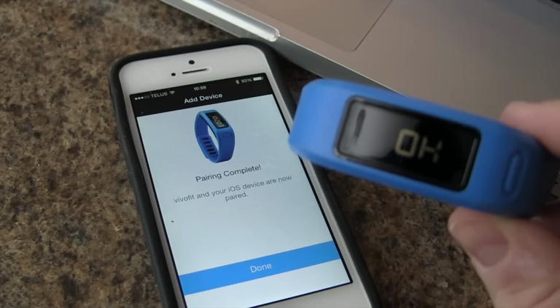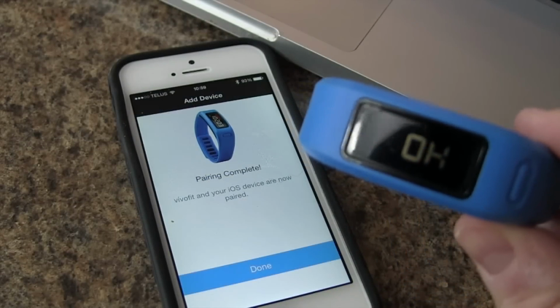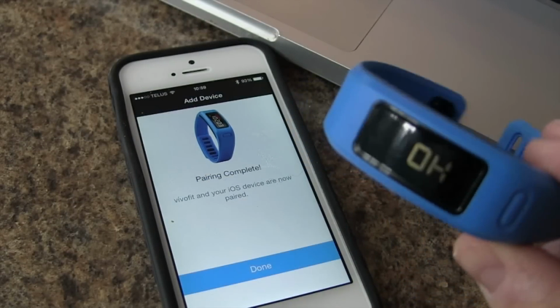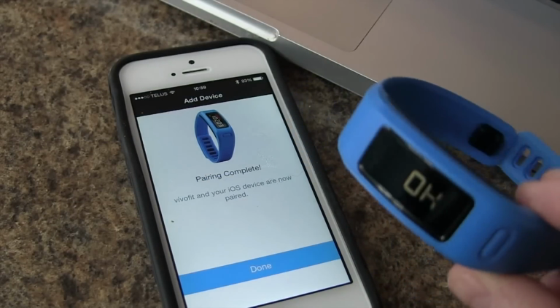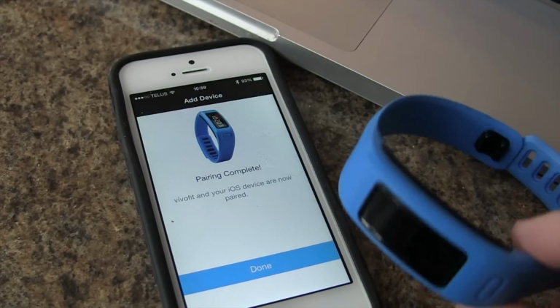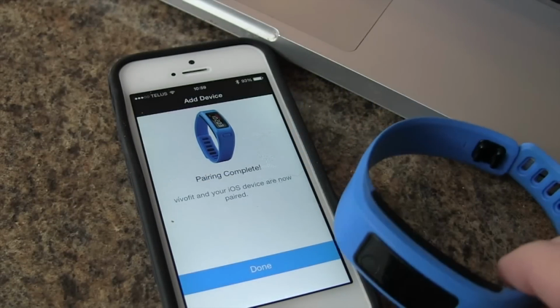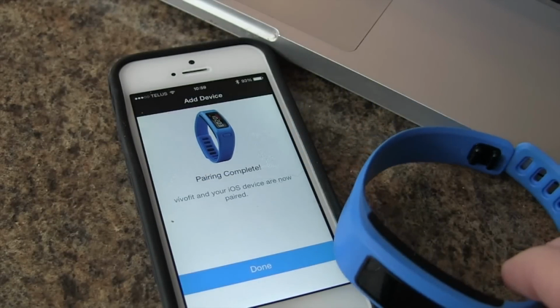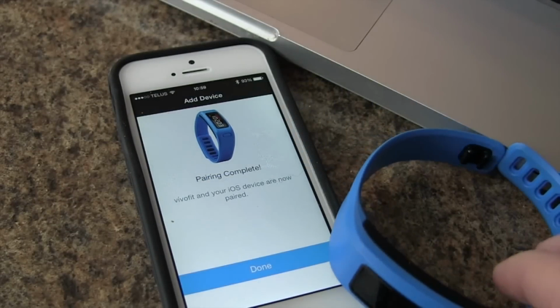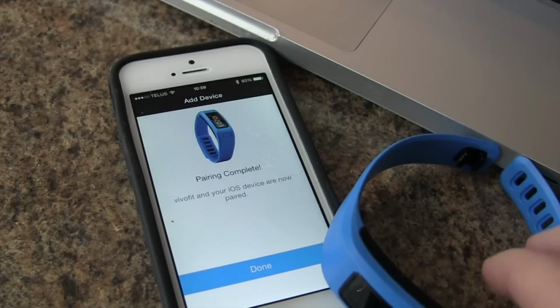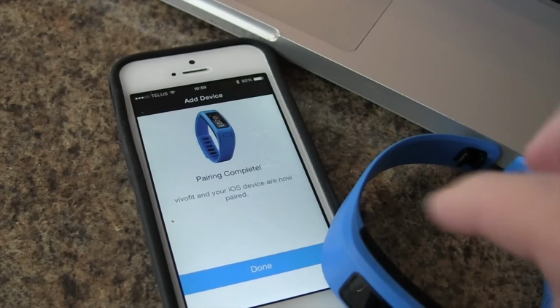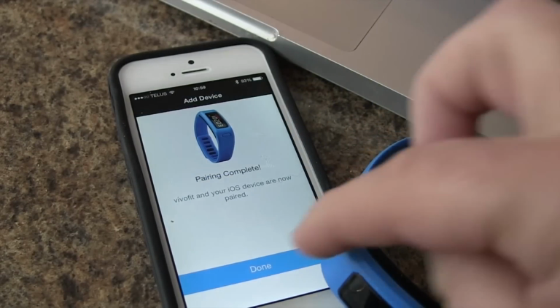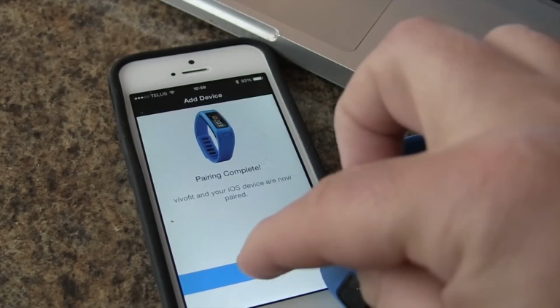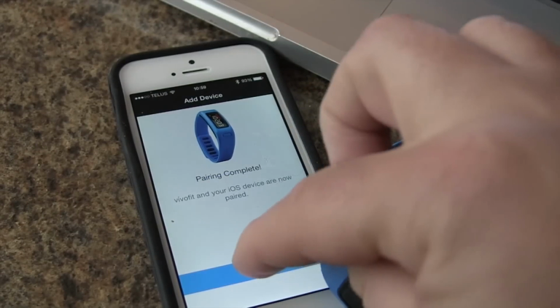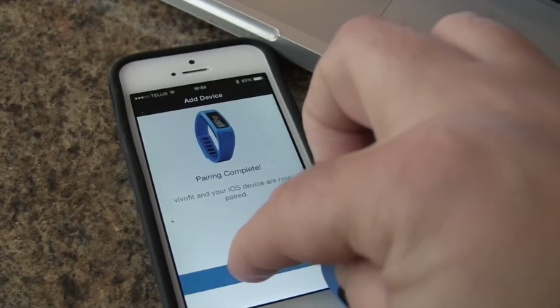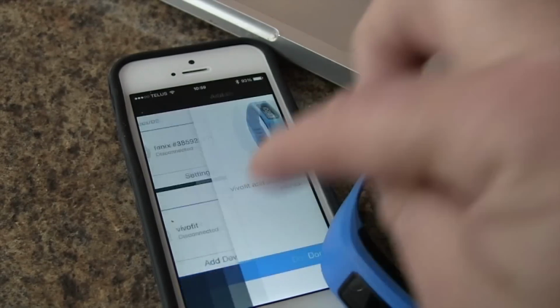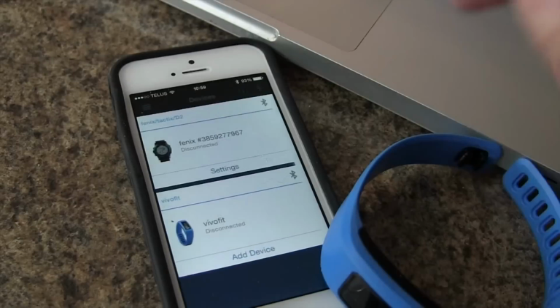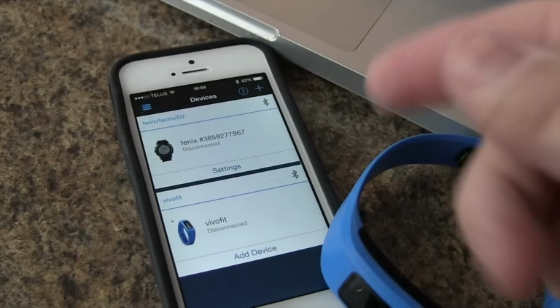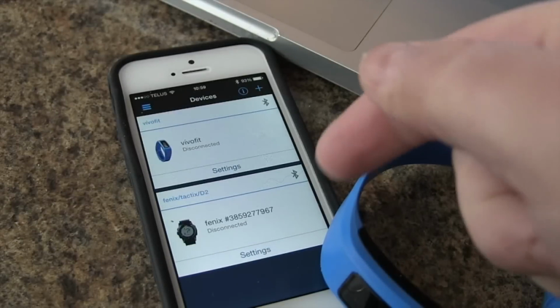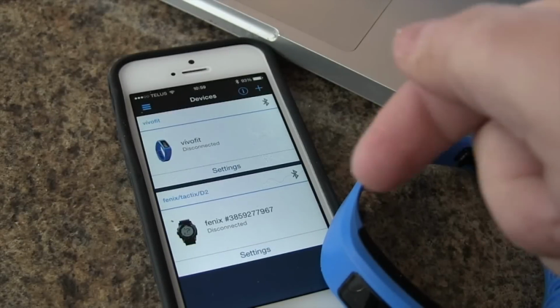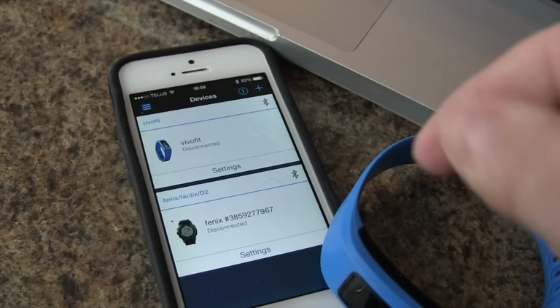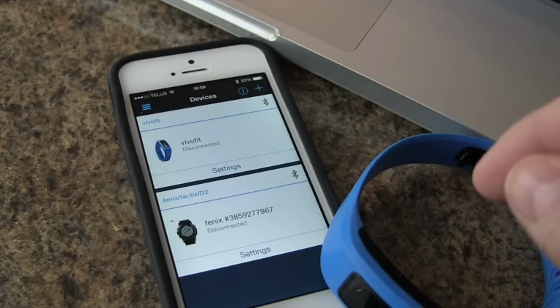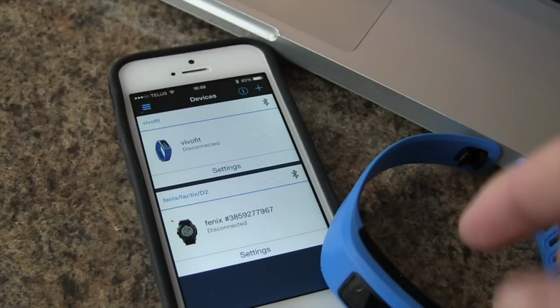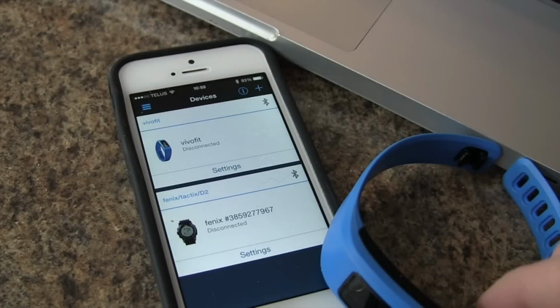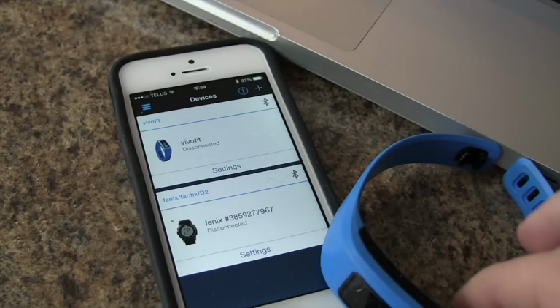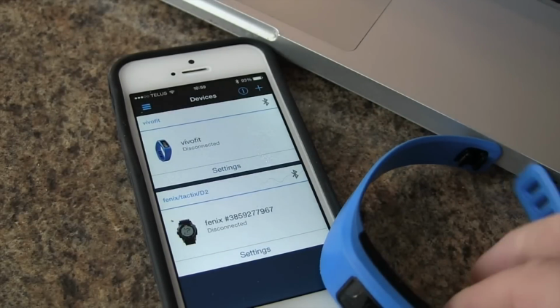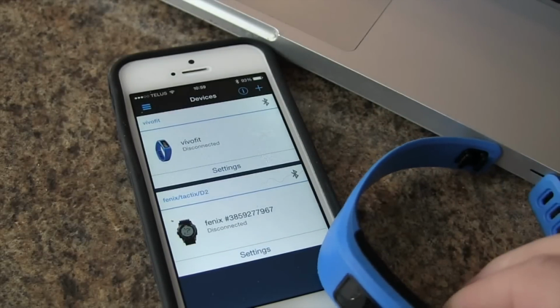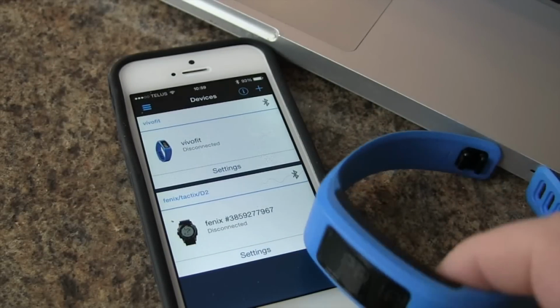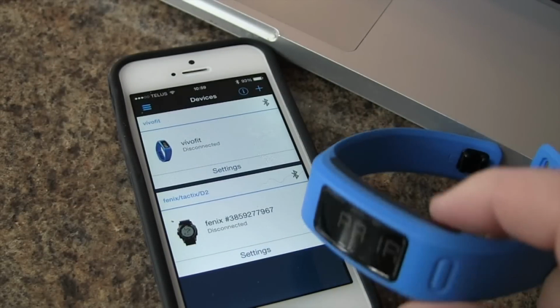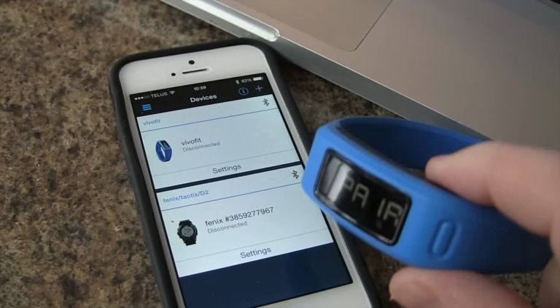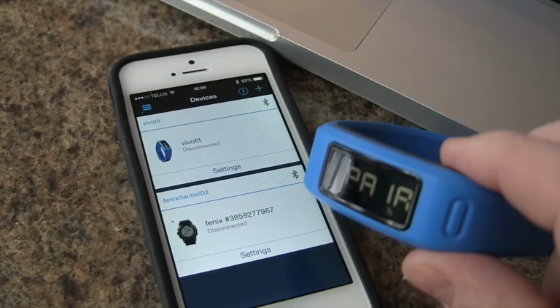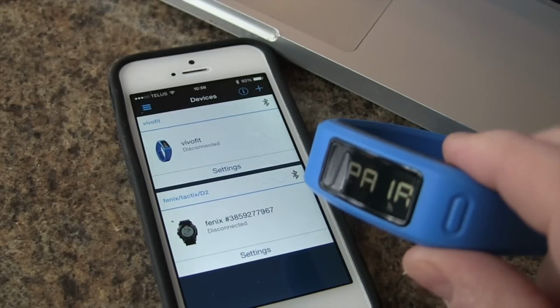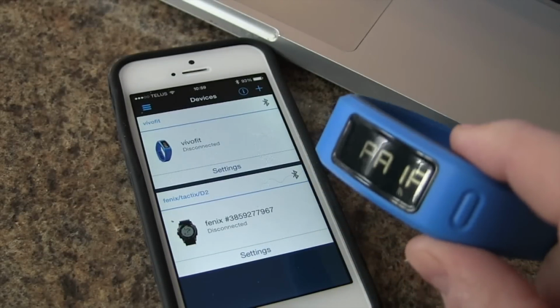And we are done. Our pairing is complete. We can tap Done and we can return to our Garmin Connect.